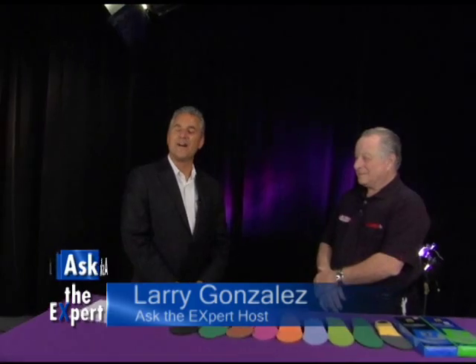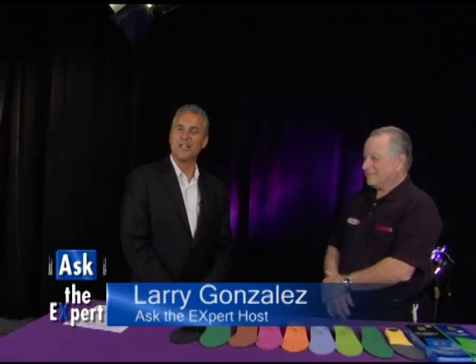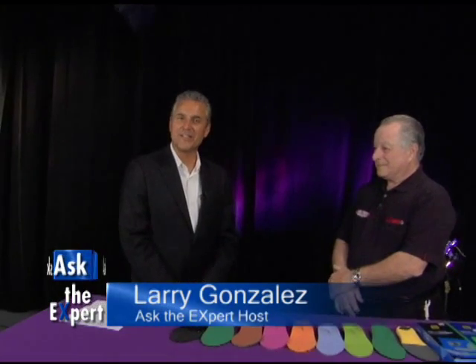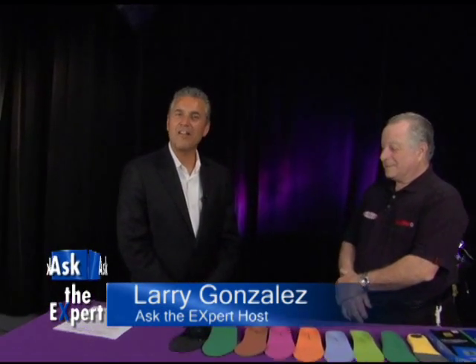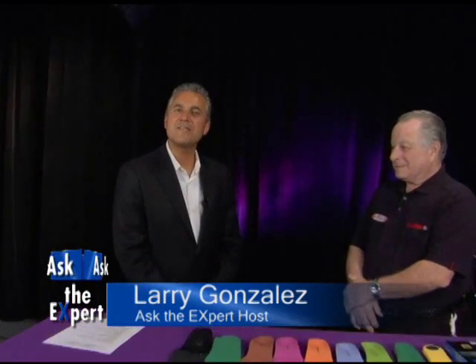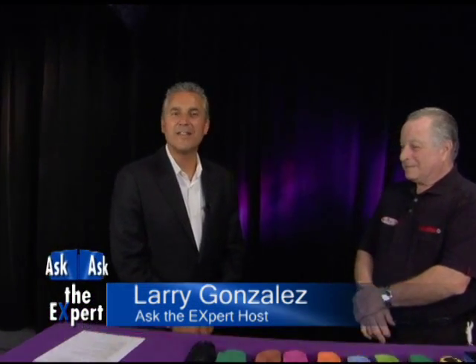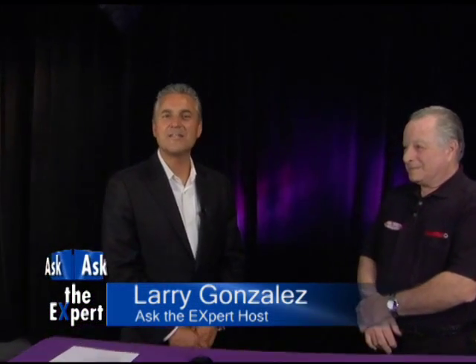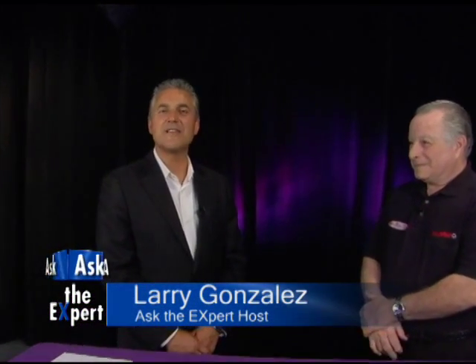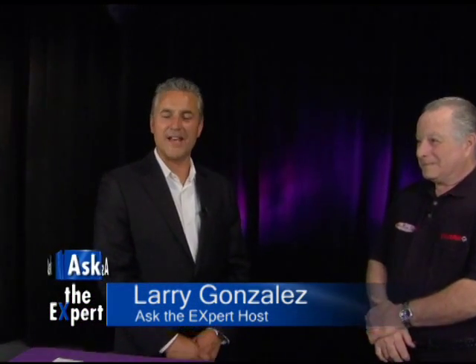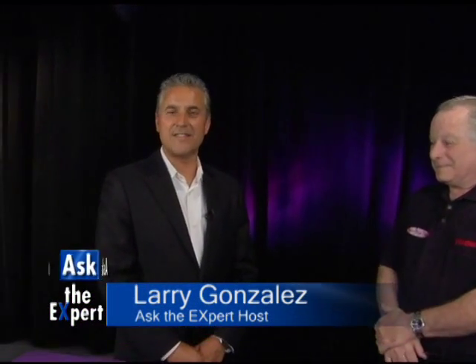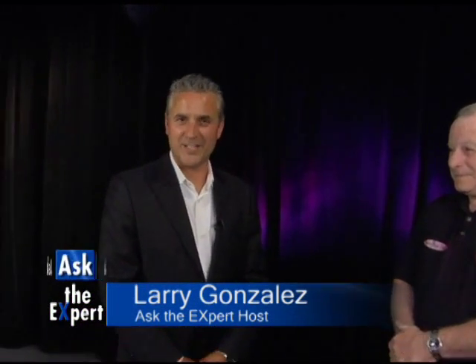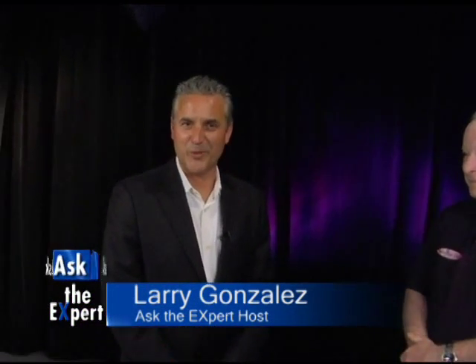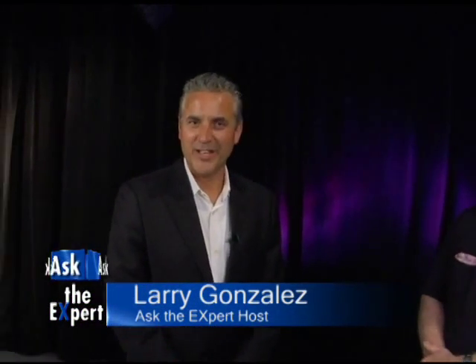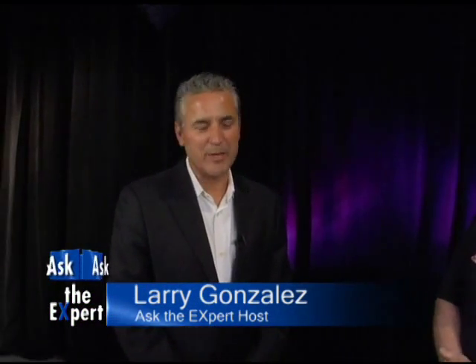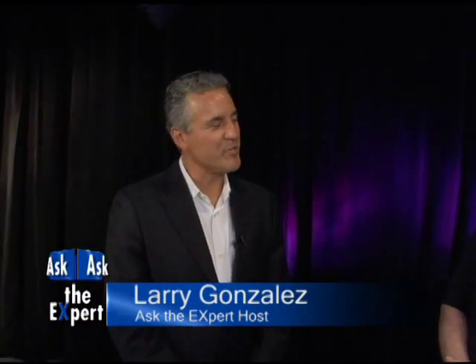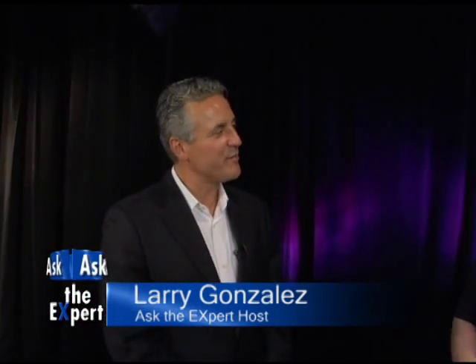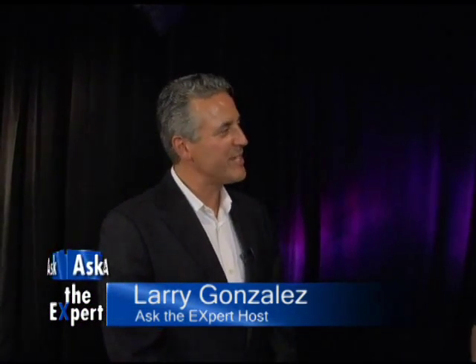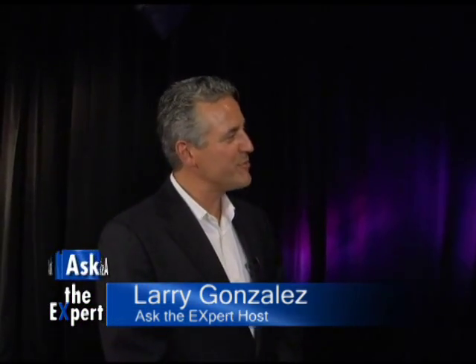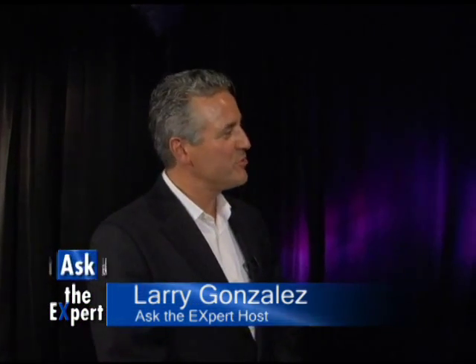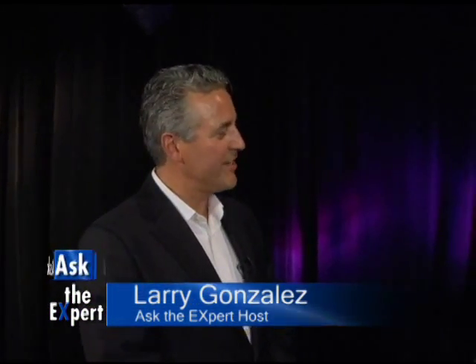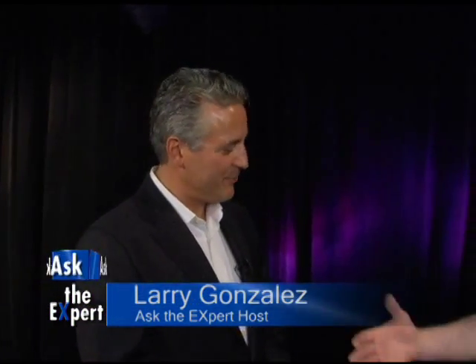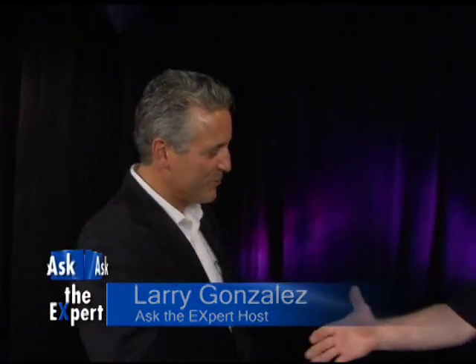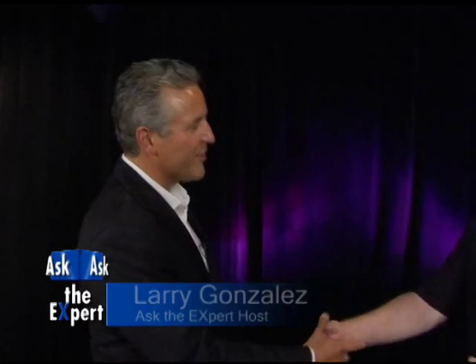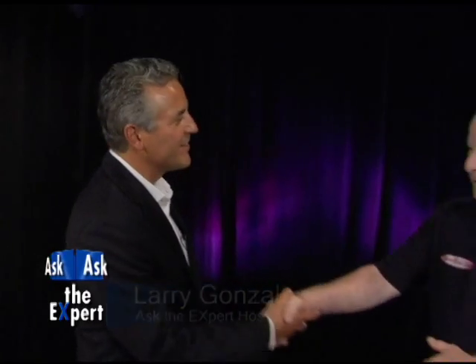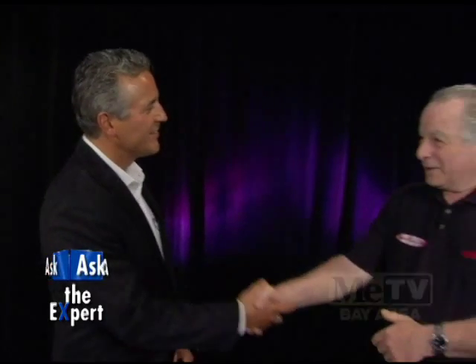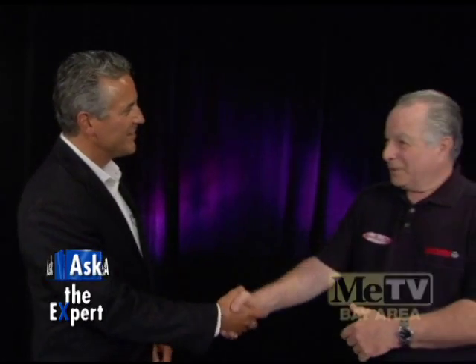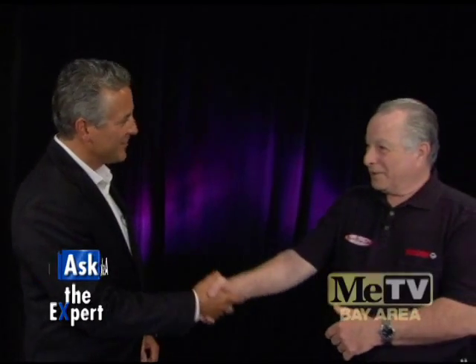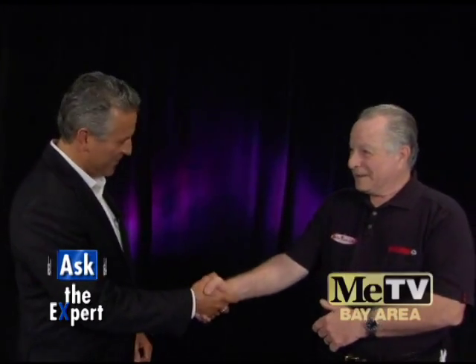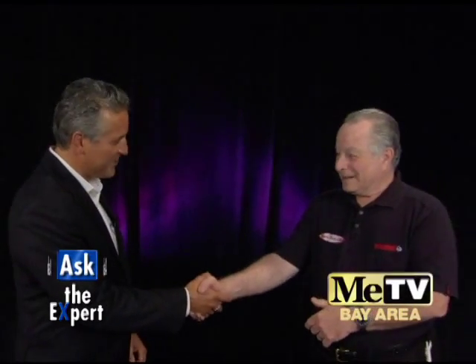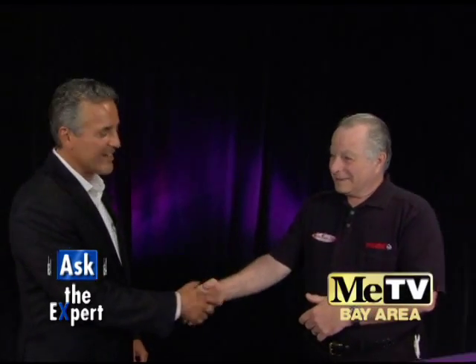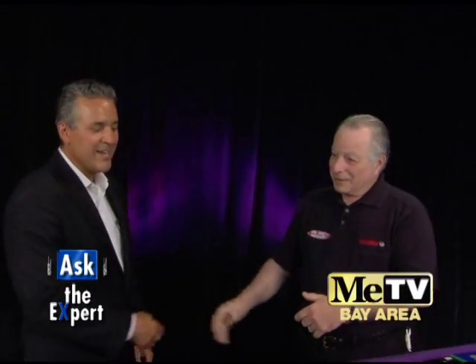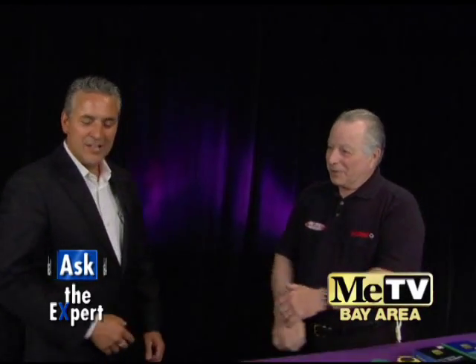I'm Larry Gonzalez and this is Ask the Expert. I'm here with Jerry from Santa Rosa Shoes again. Welcome, Jerry. Glad to be here. Good to see you. Likewise.